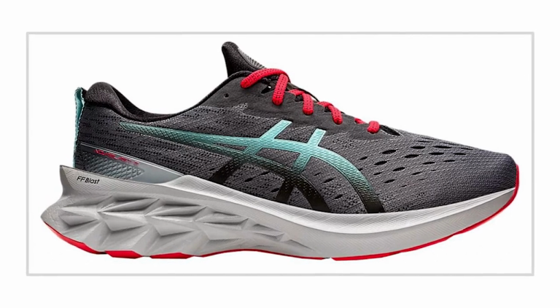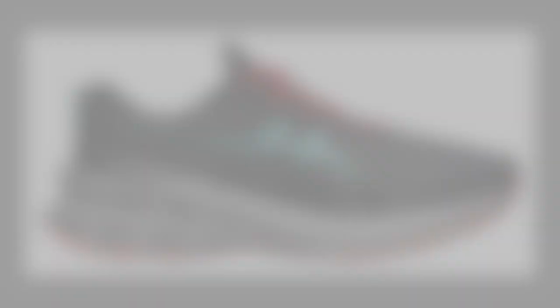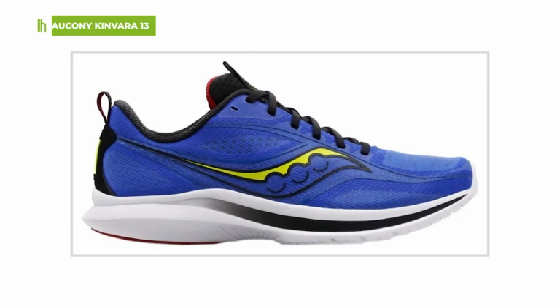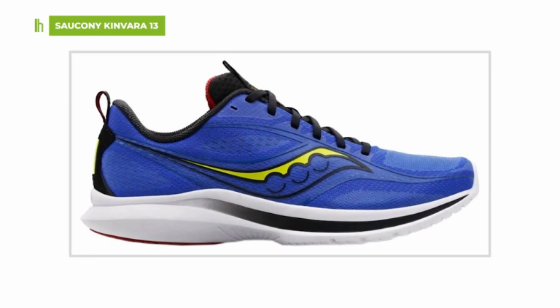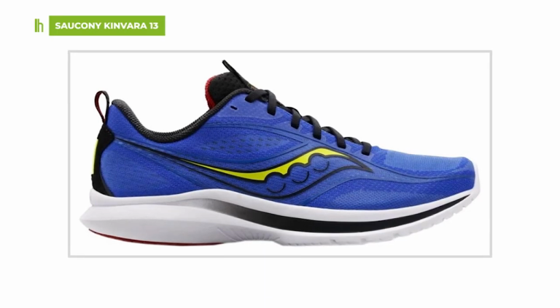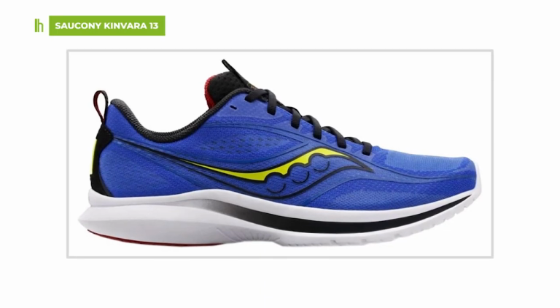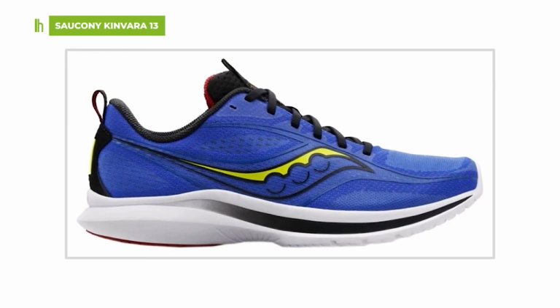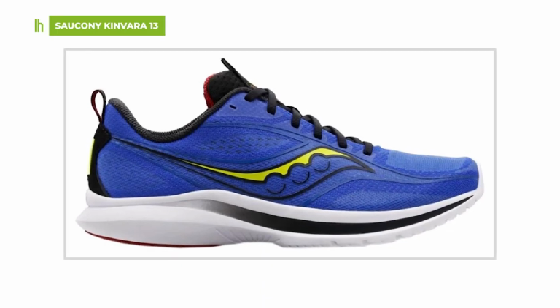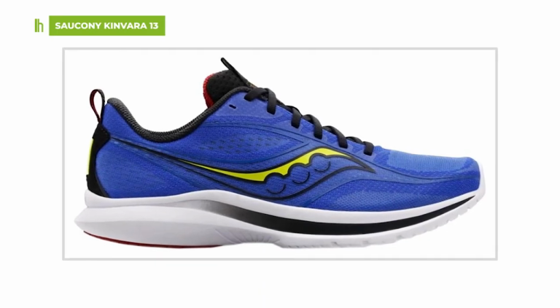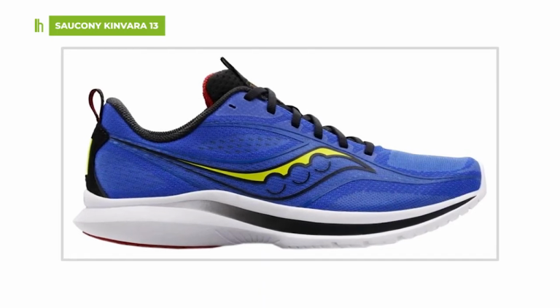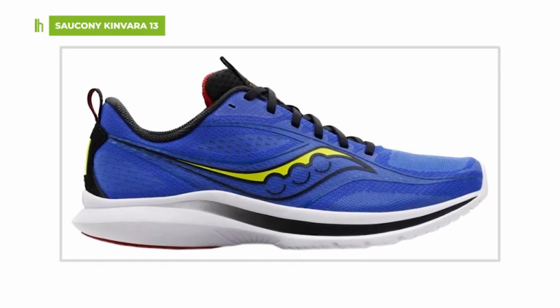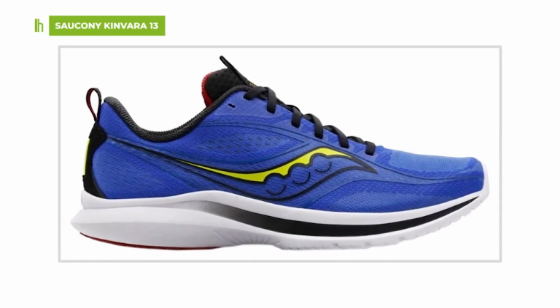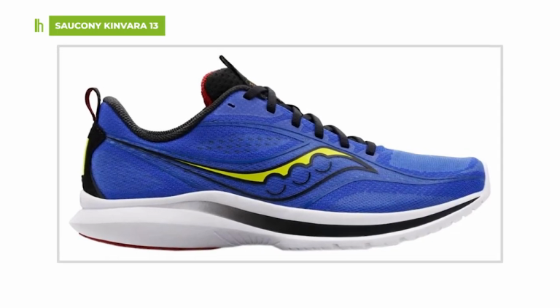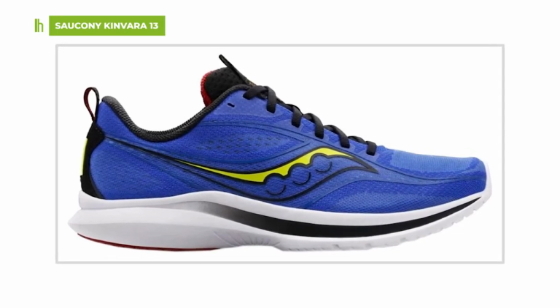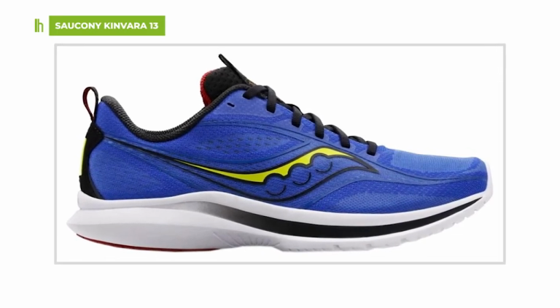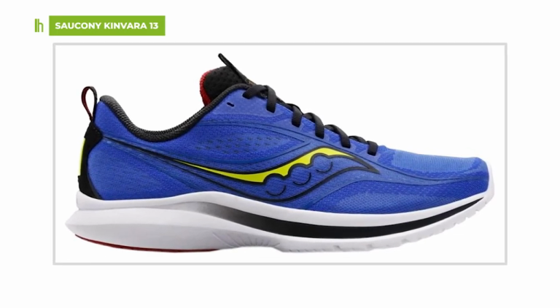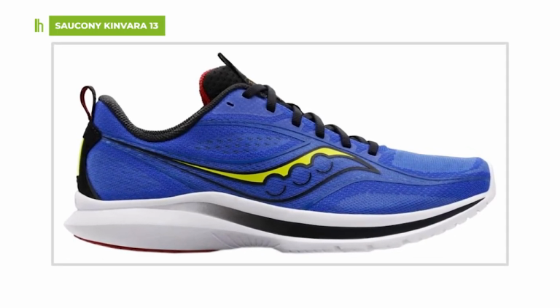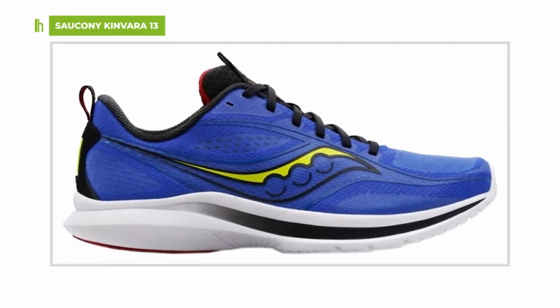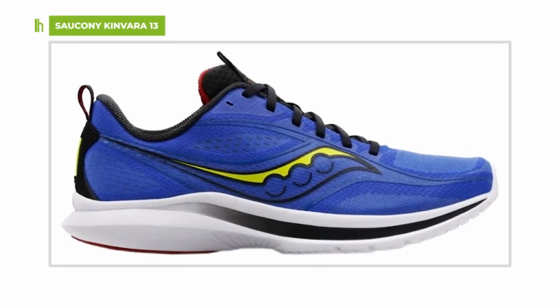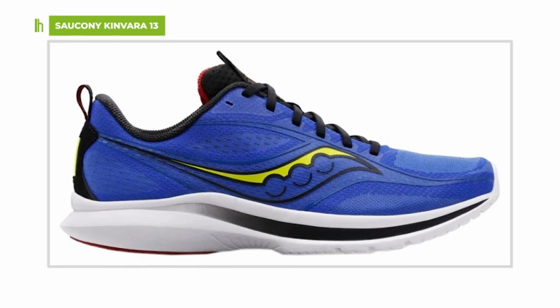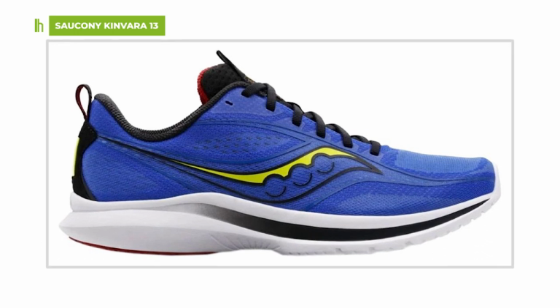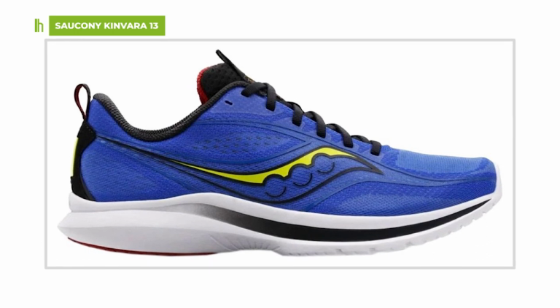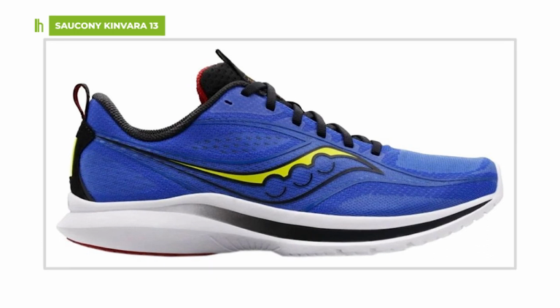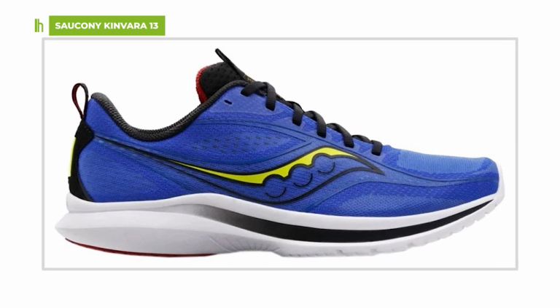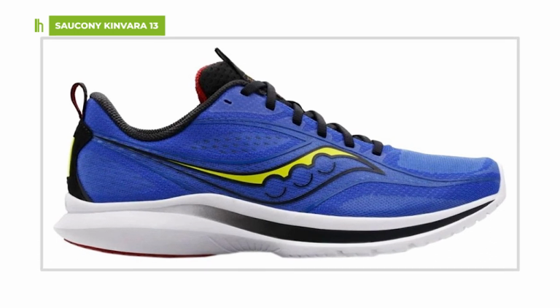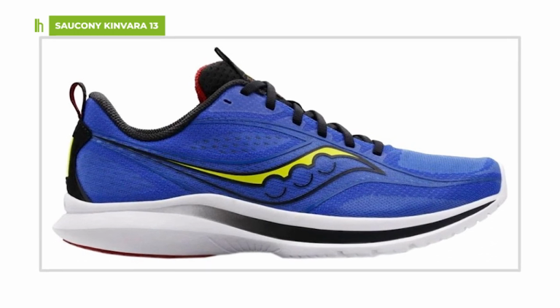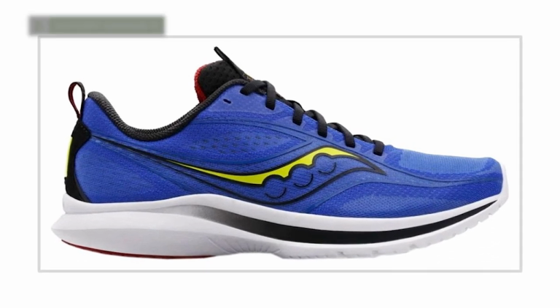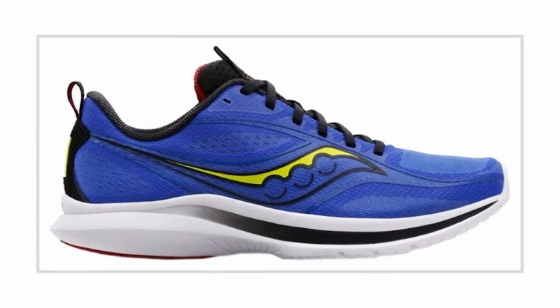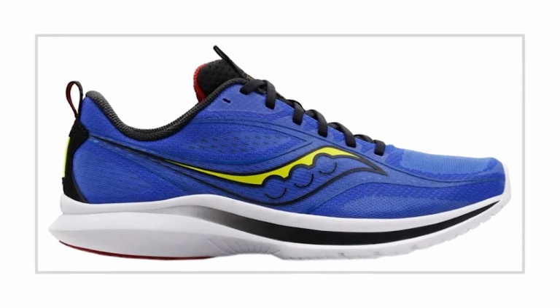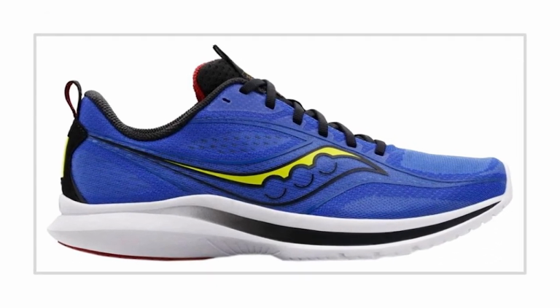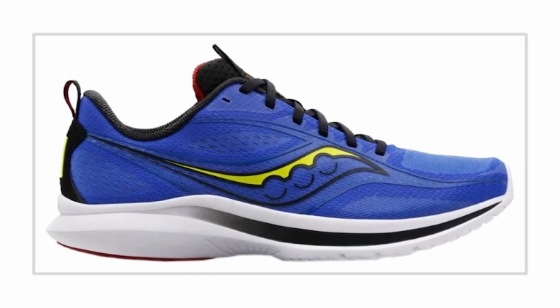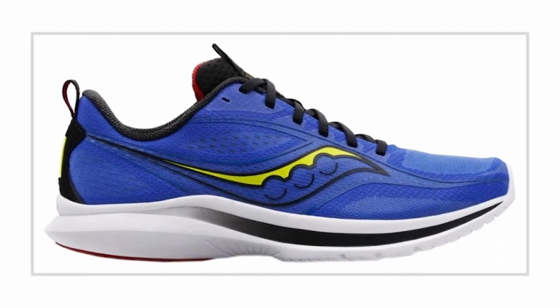Conversely, a low heel-toe drop of 6mm or less is best for runners who land in the middle or front of their foot.